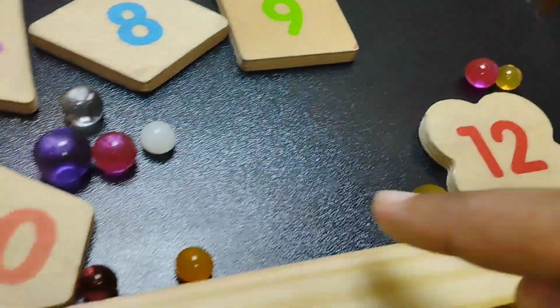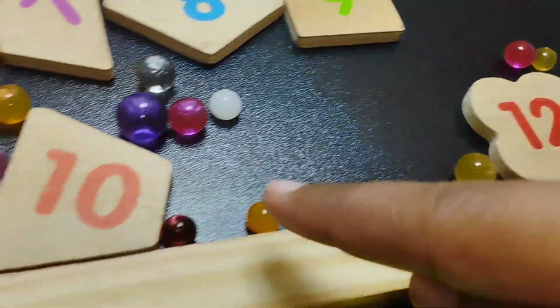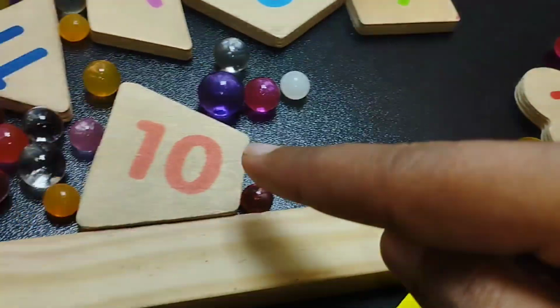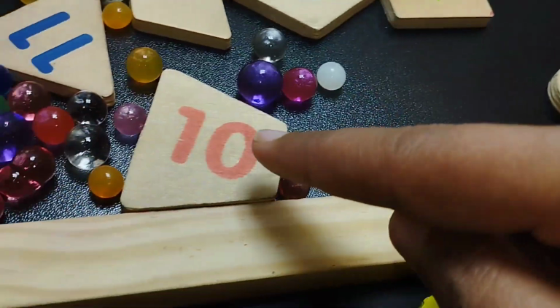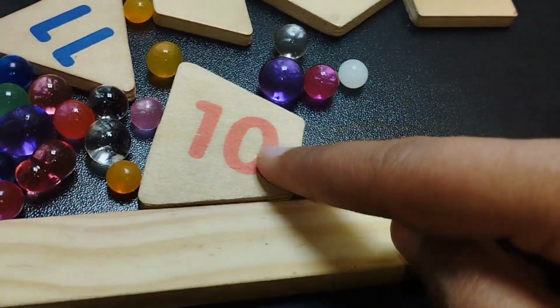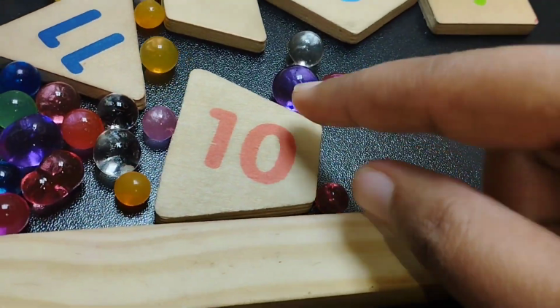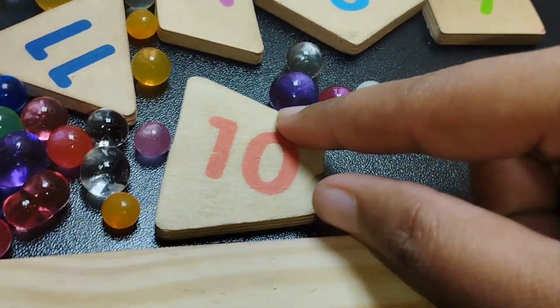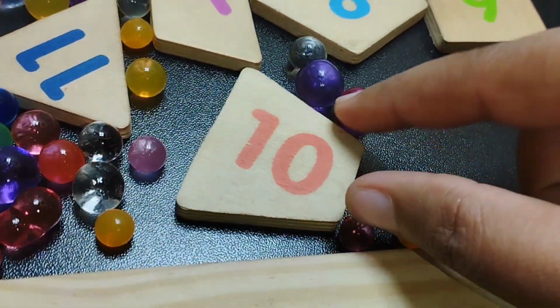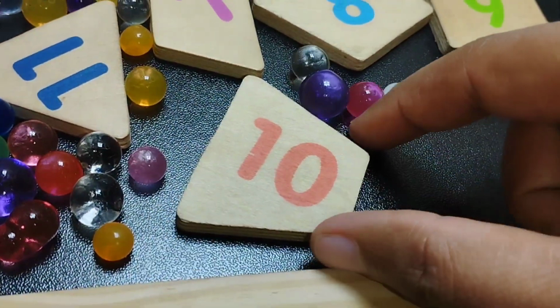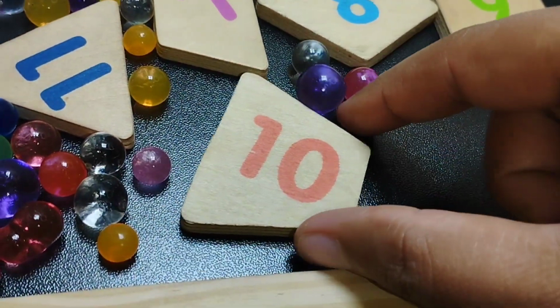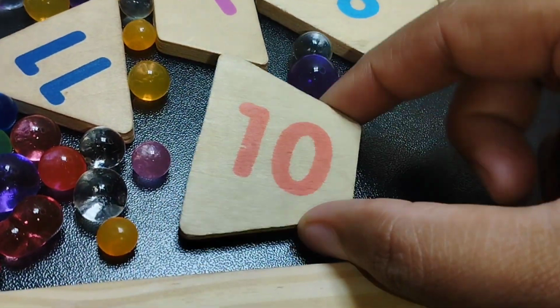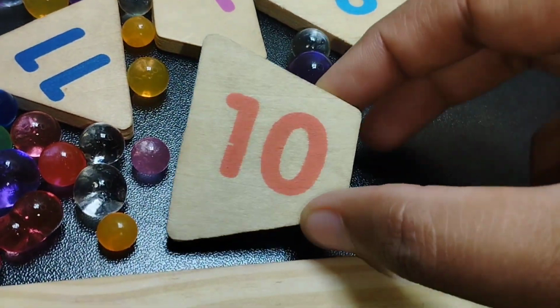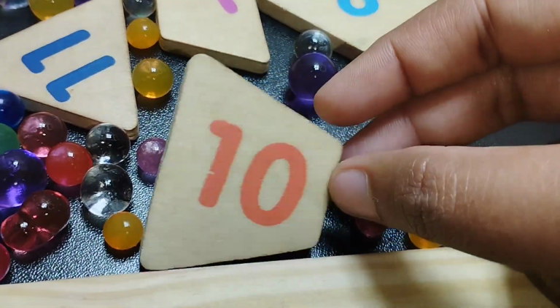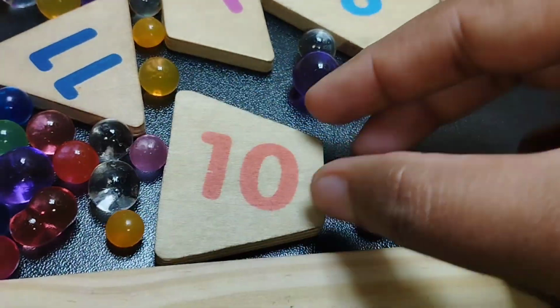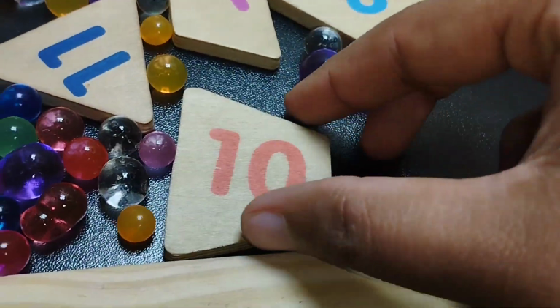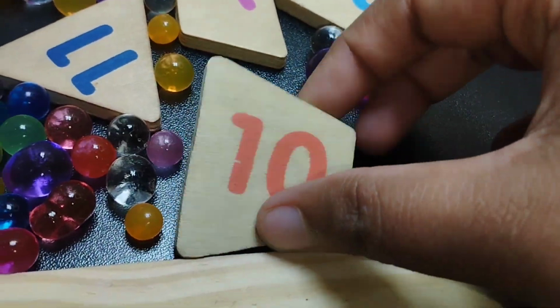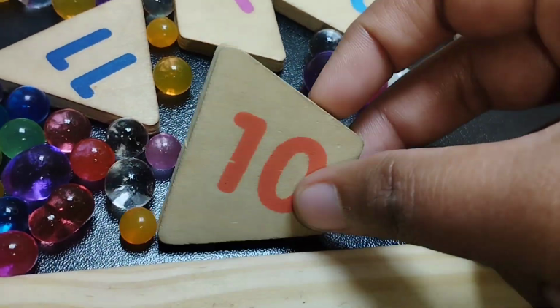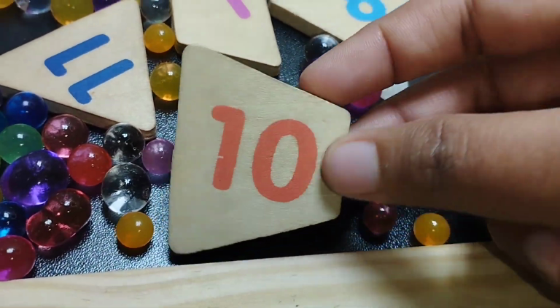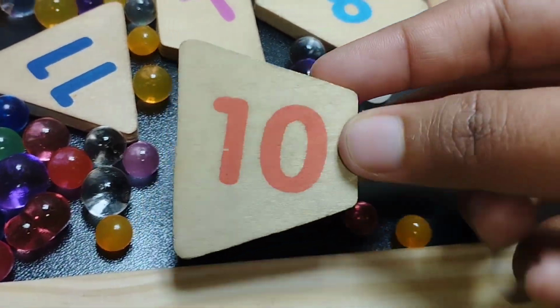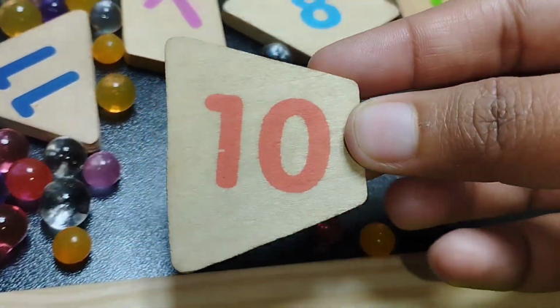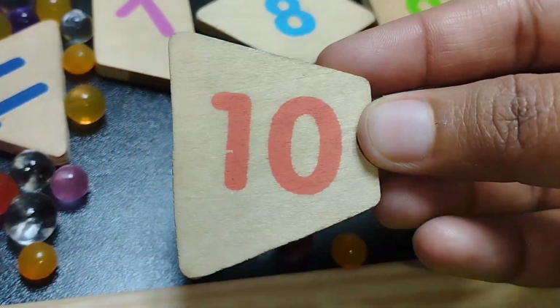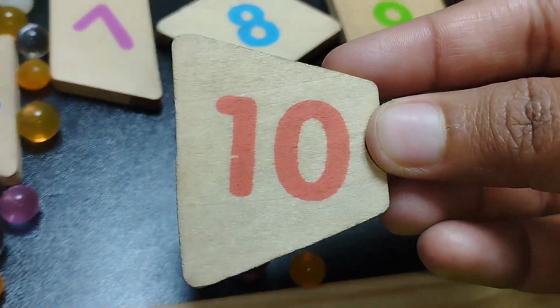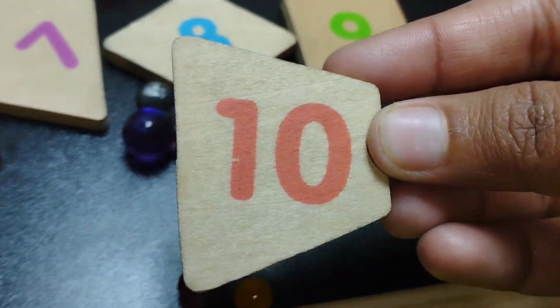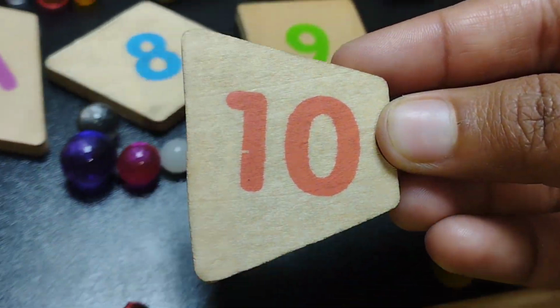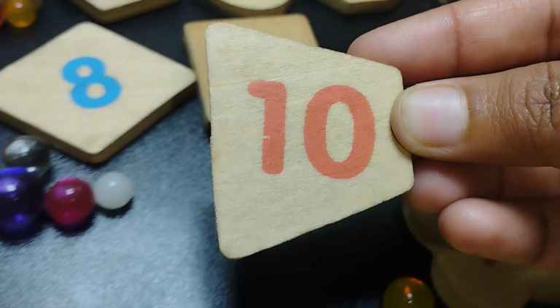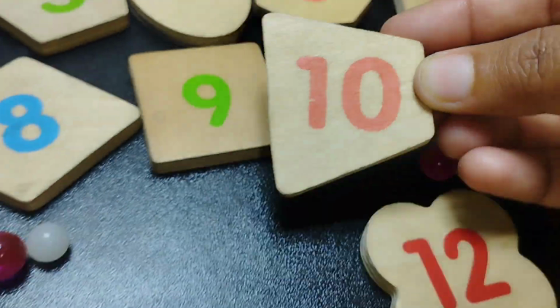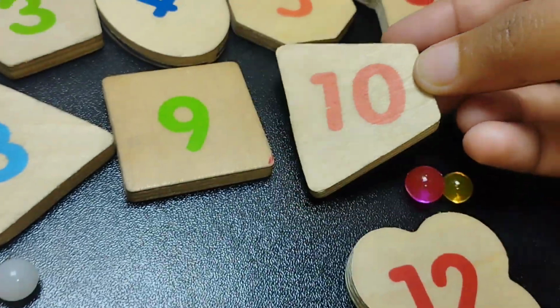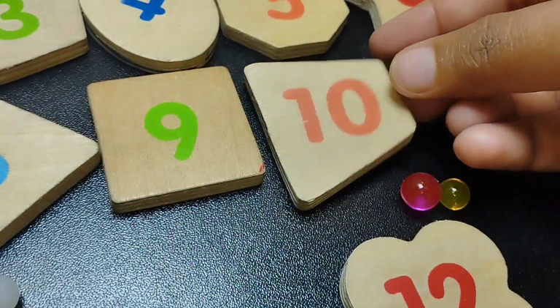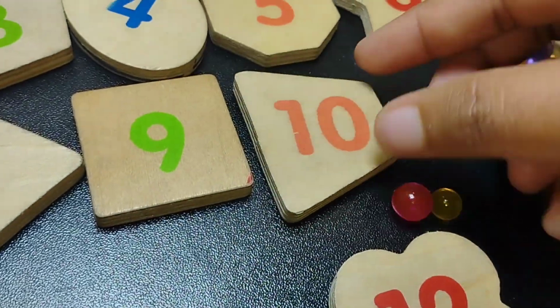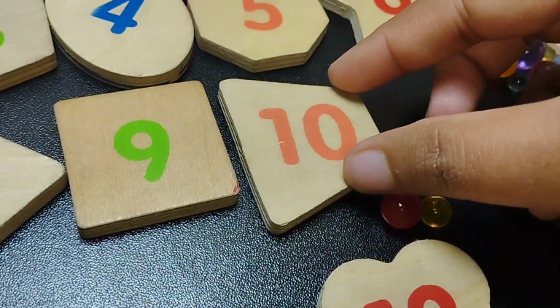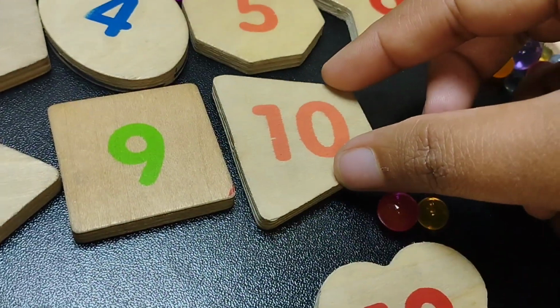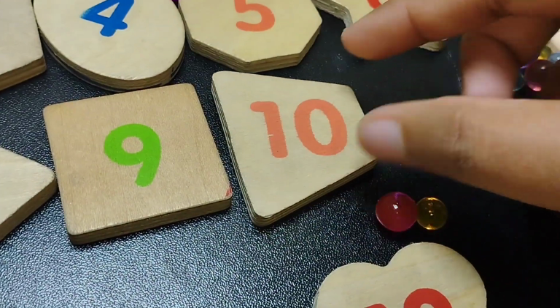The next shape is trapezium. The number is ten.